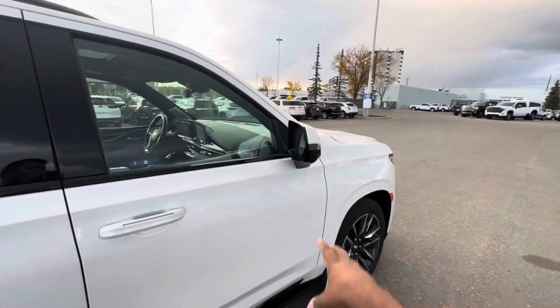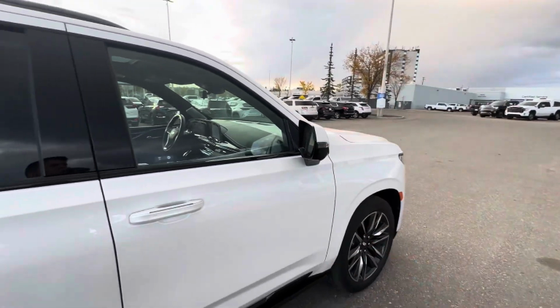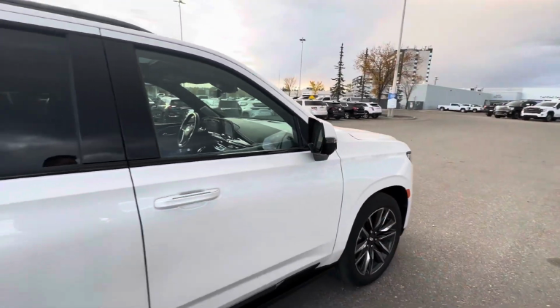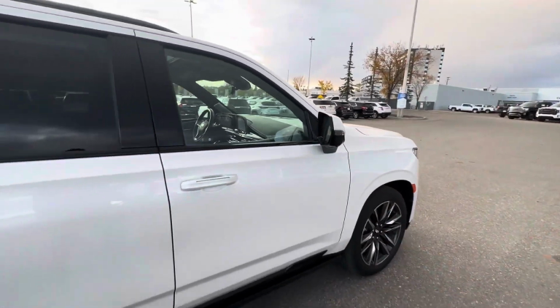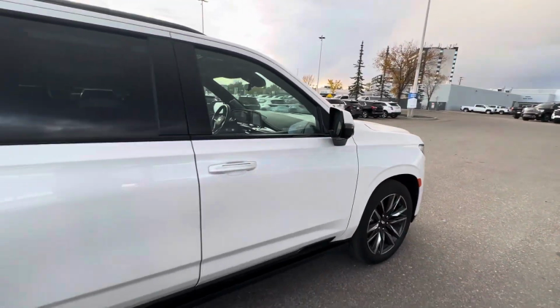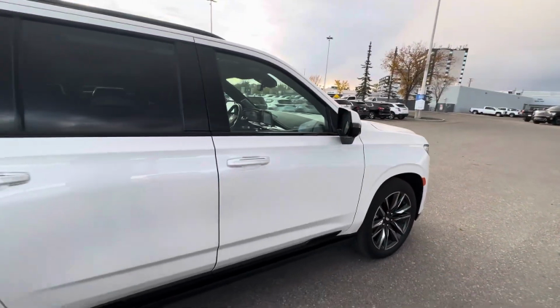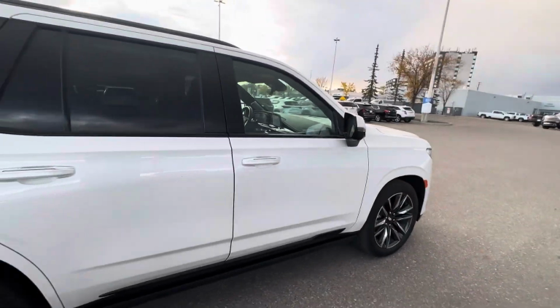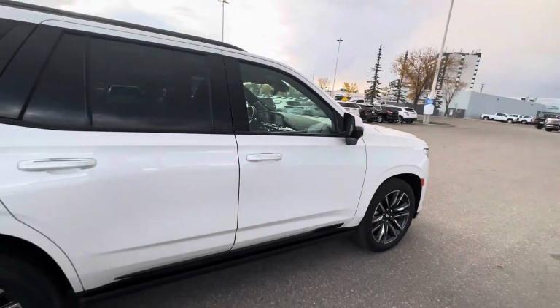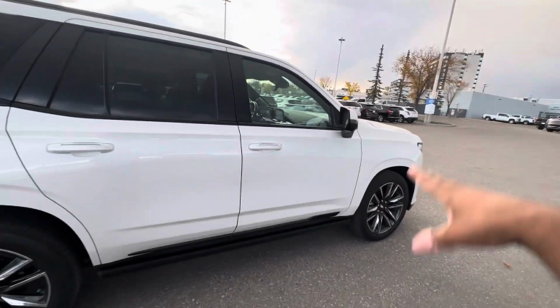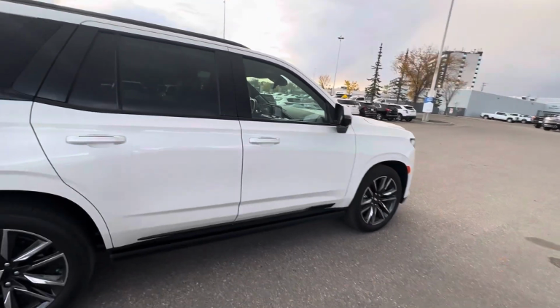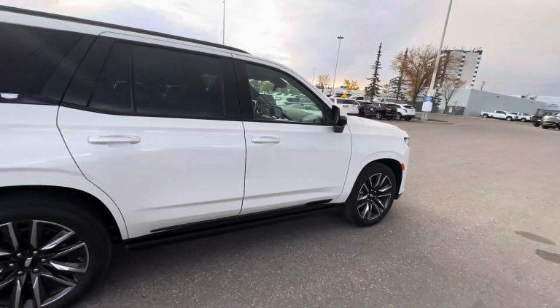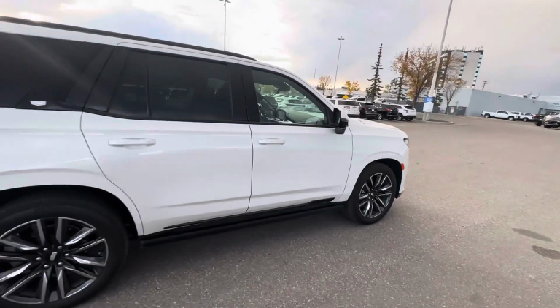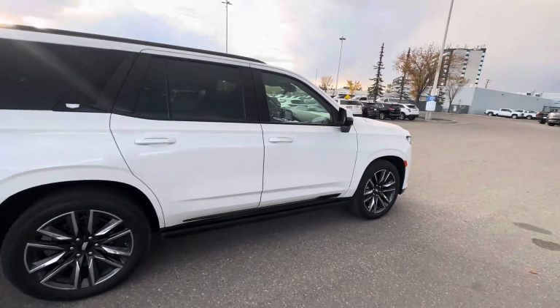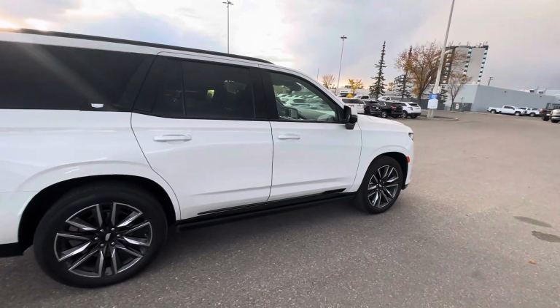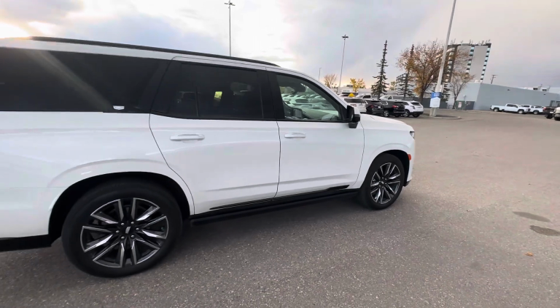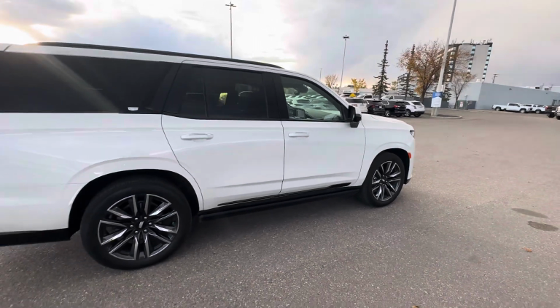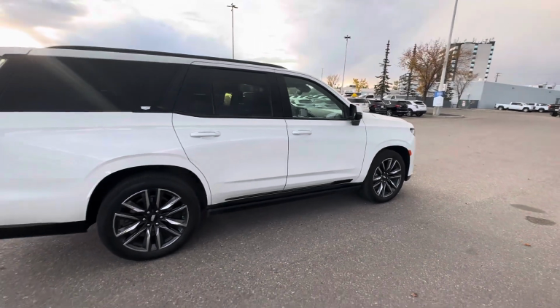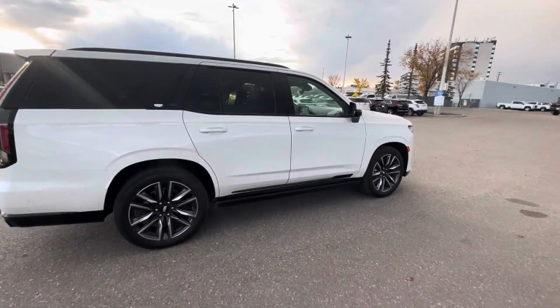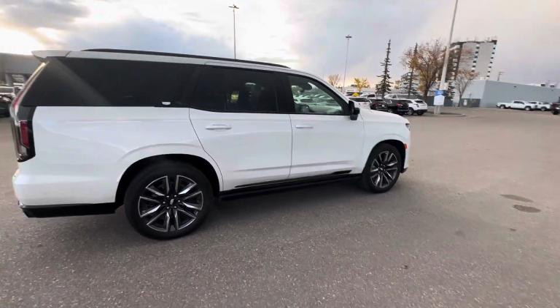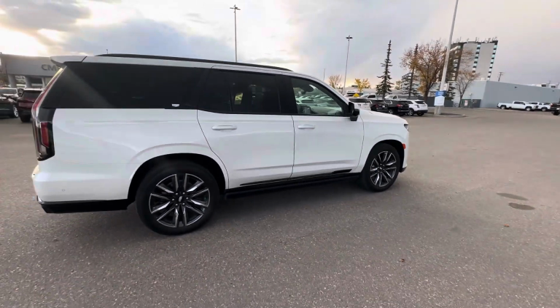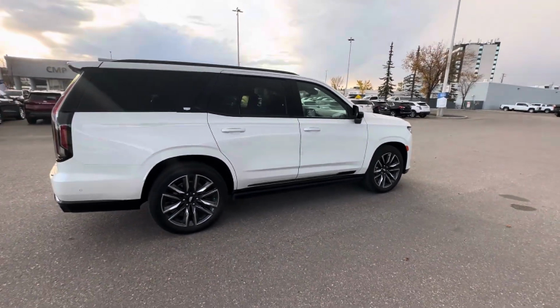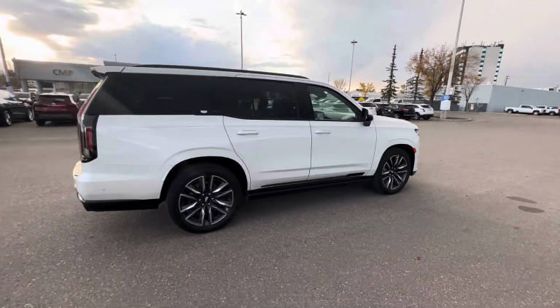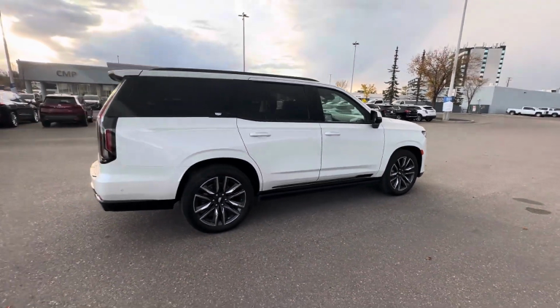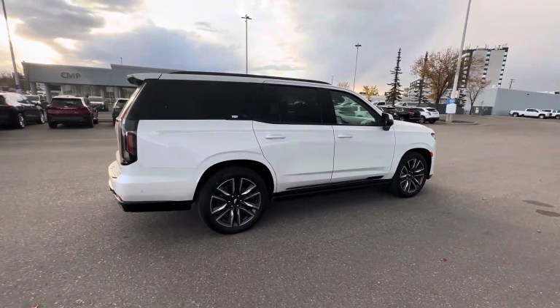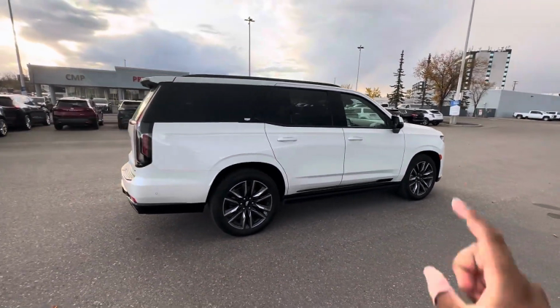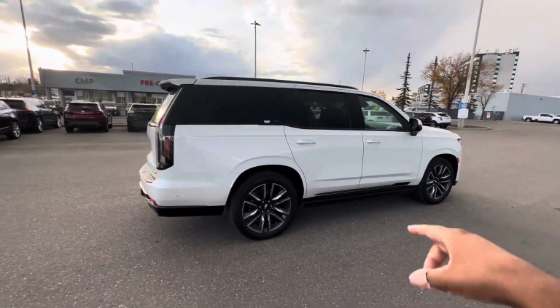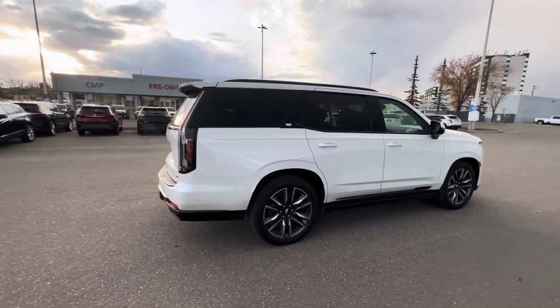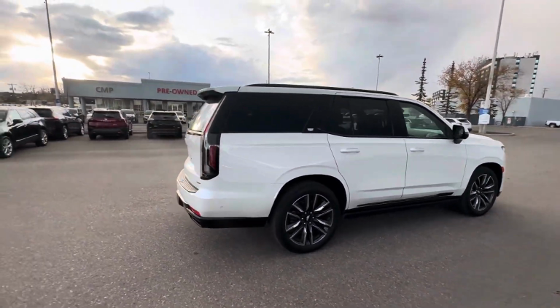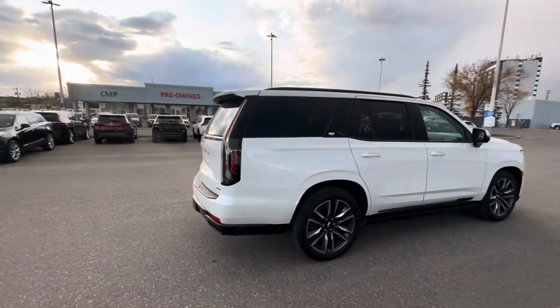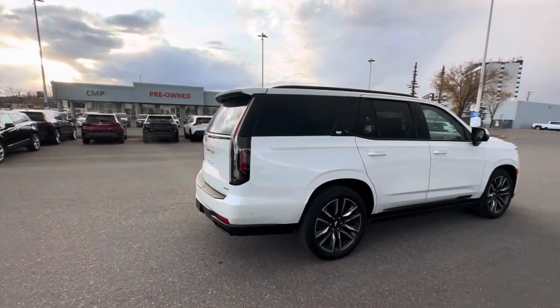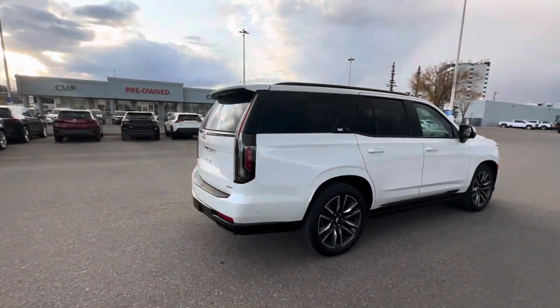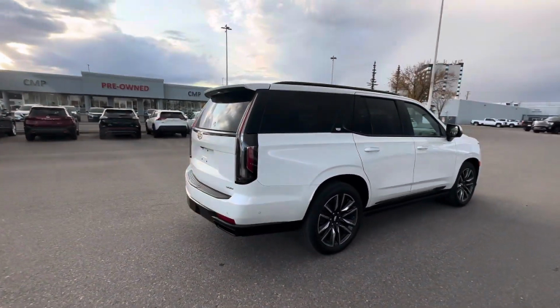You get blind spot monitoring, all the usual safety things, and keyless proximity entry.